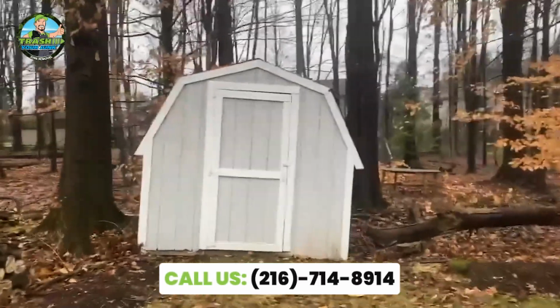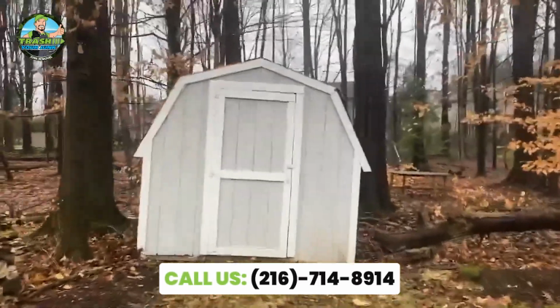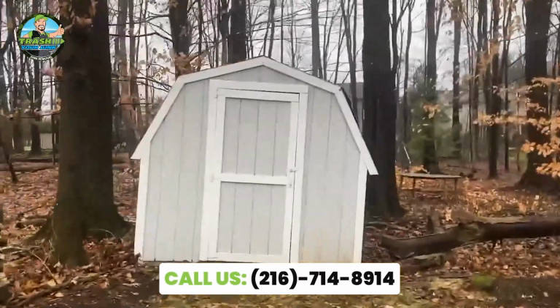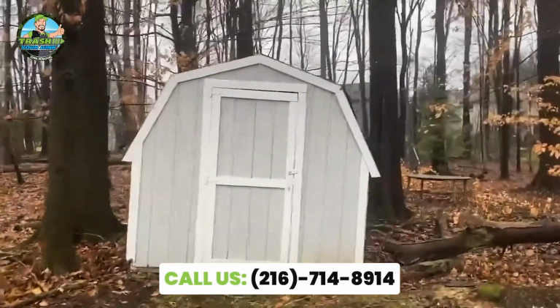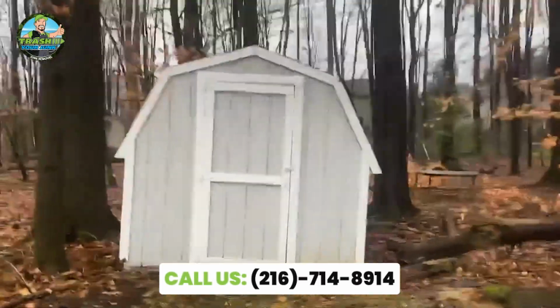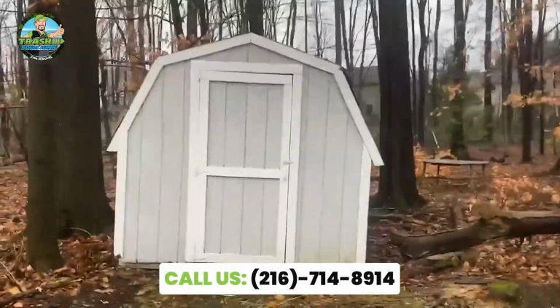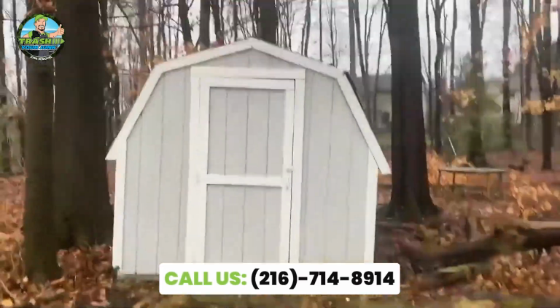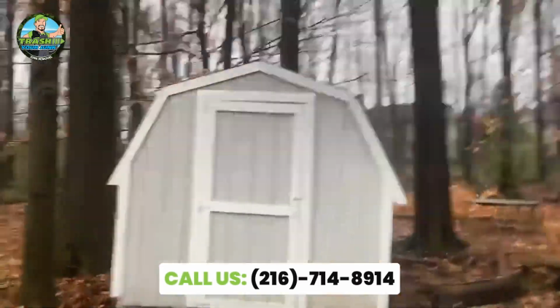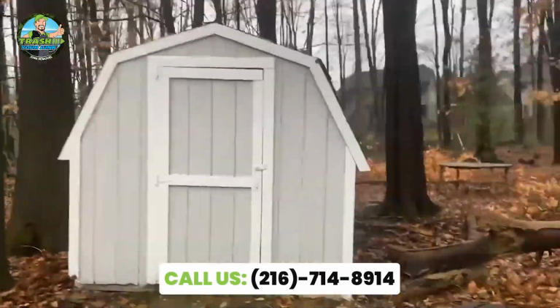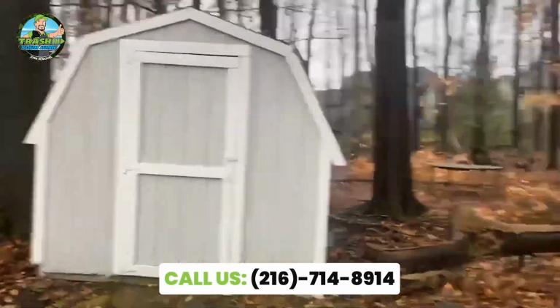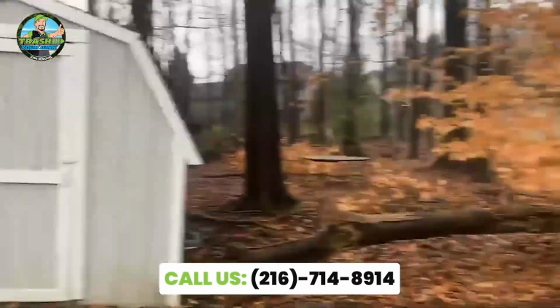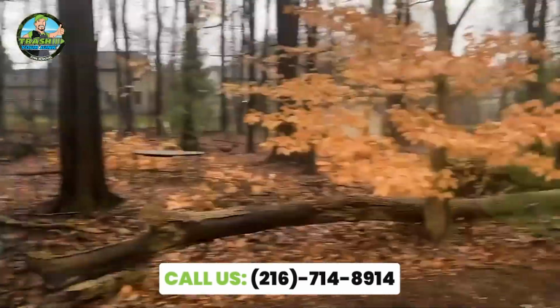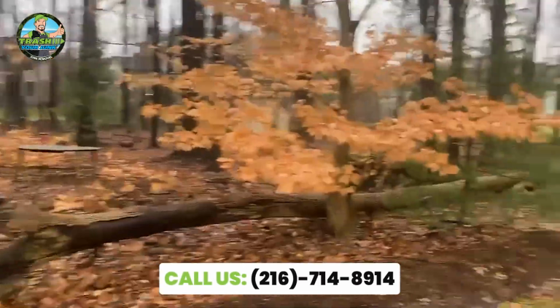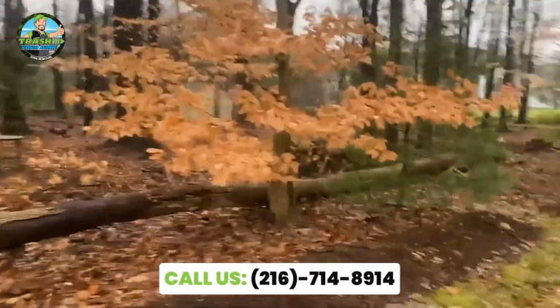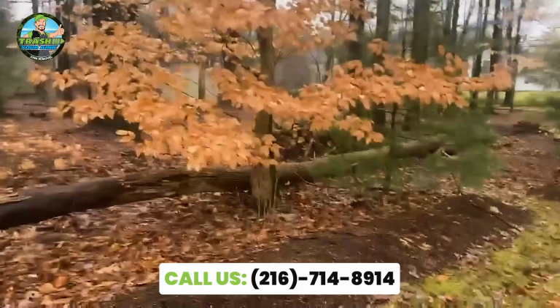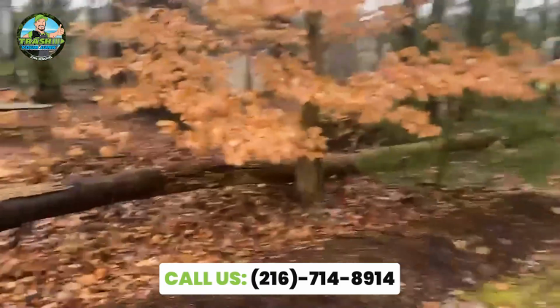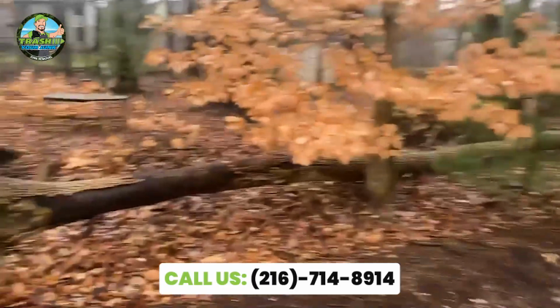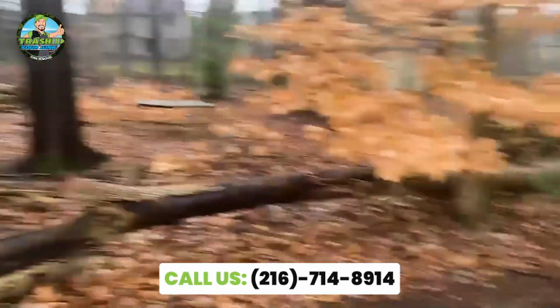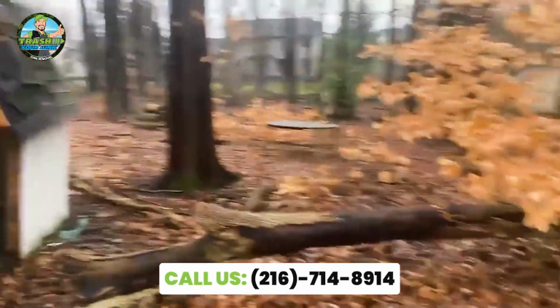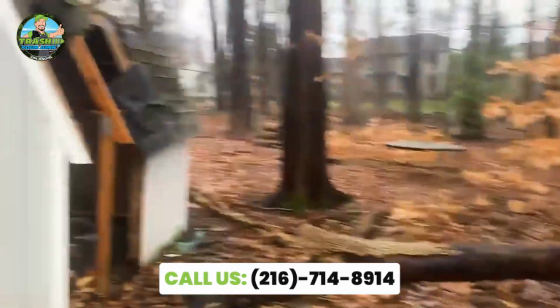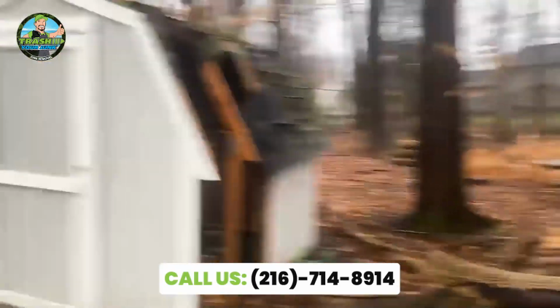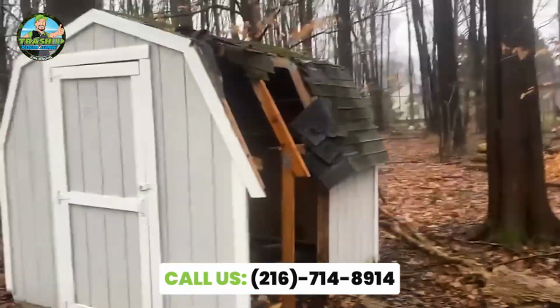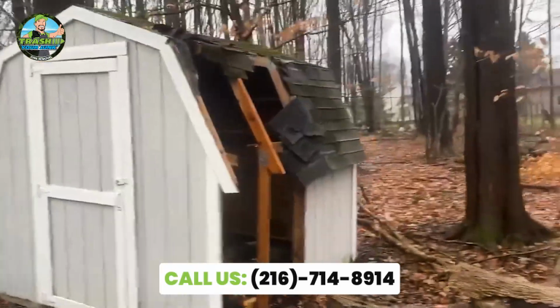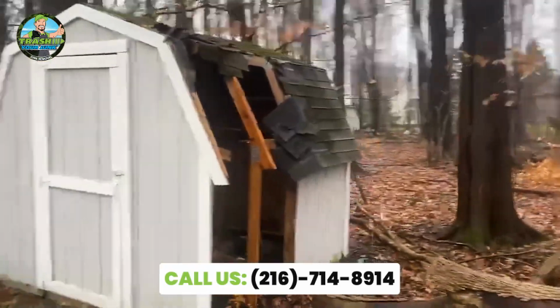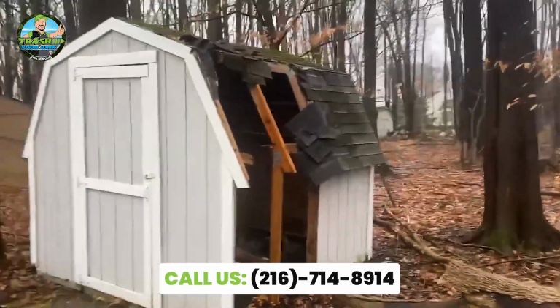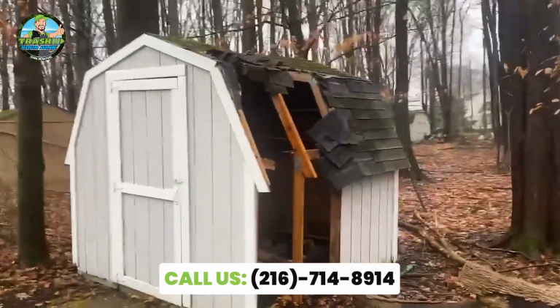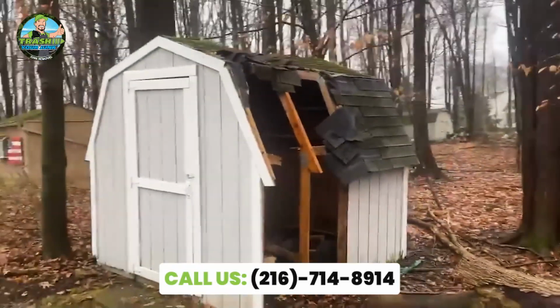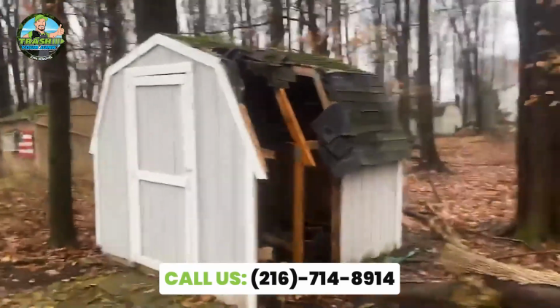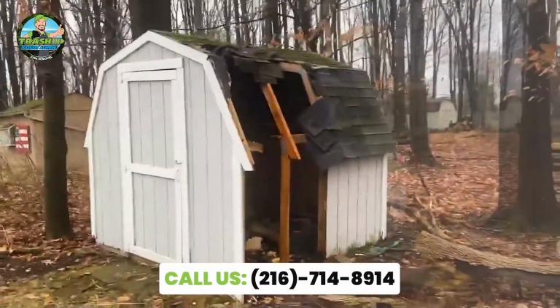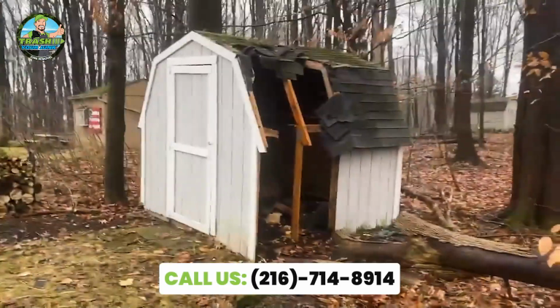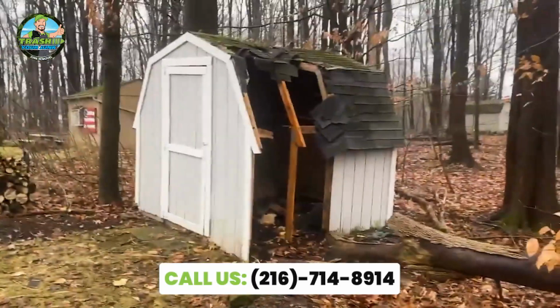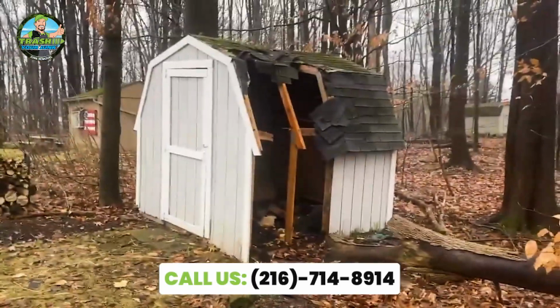Shed demolition in Holloway. It's an 8x8. As you can see, the tree fell on it and knocked out that side, but we can handle it.